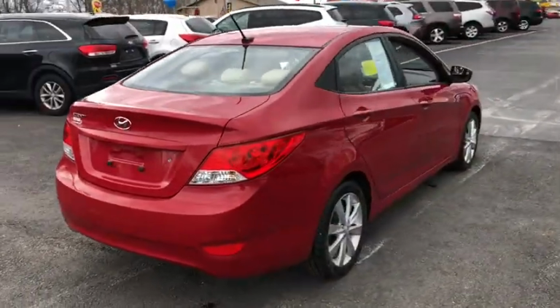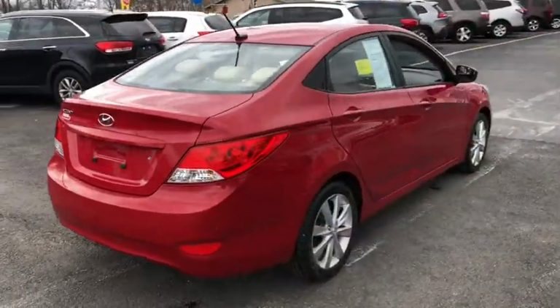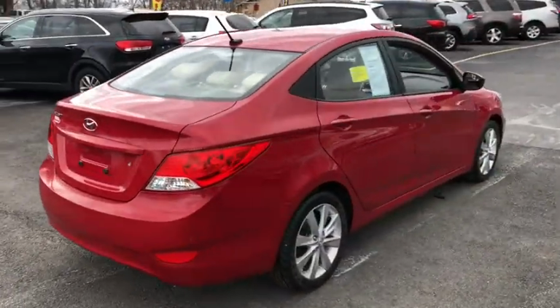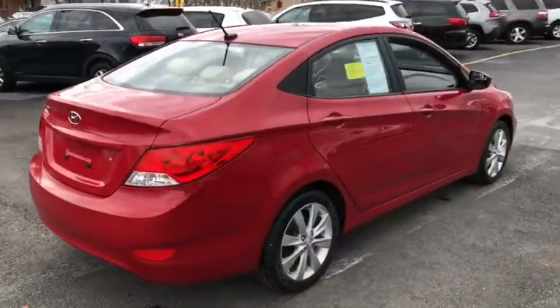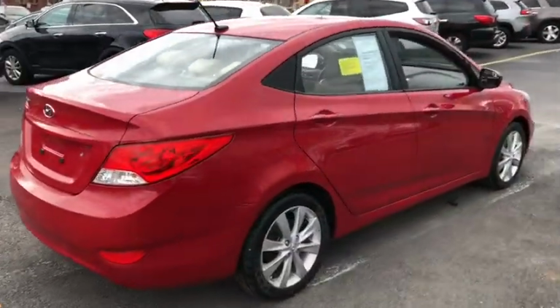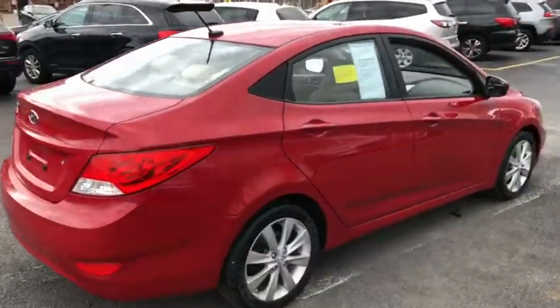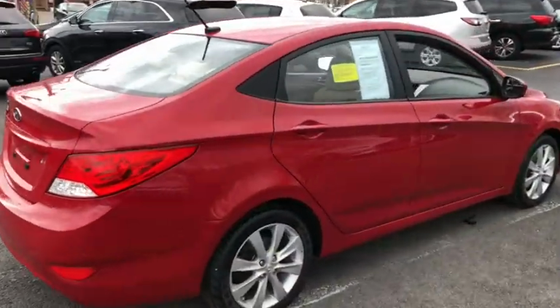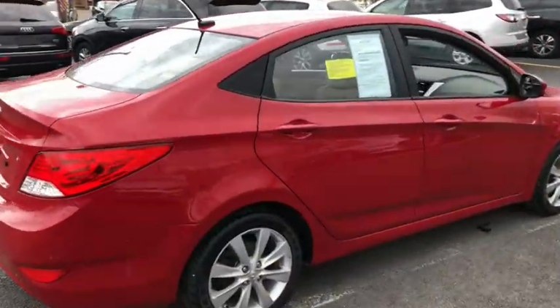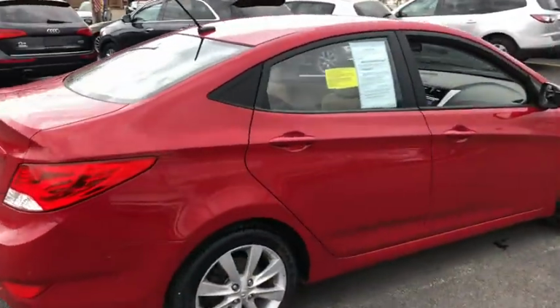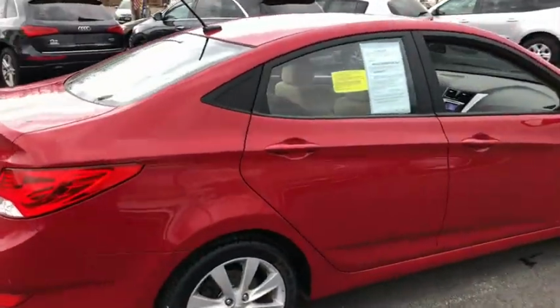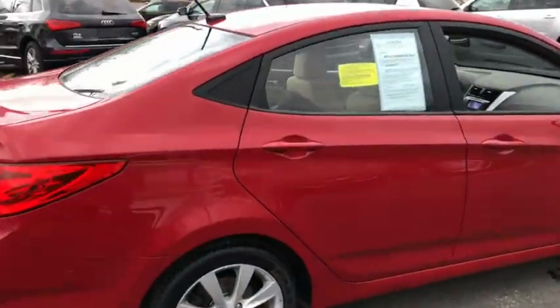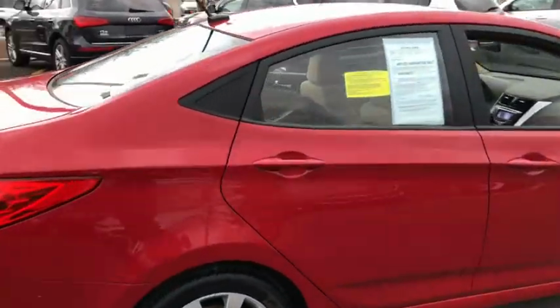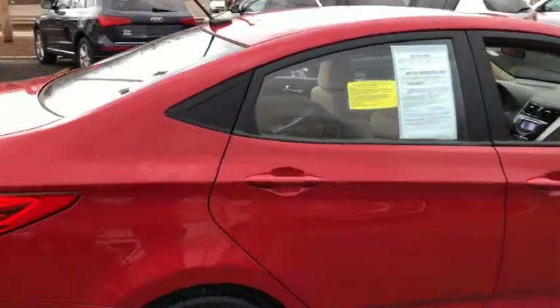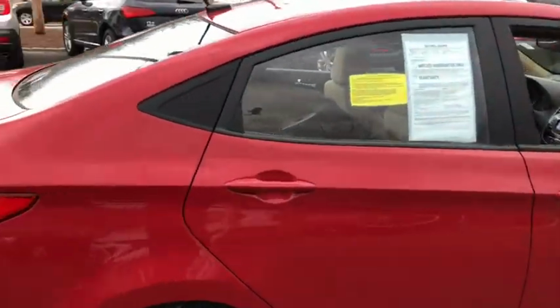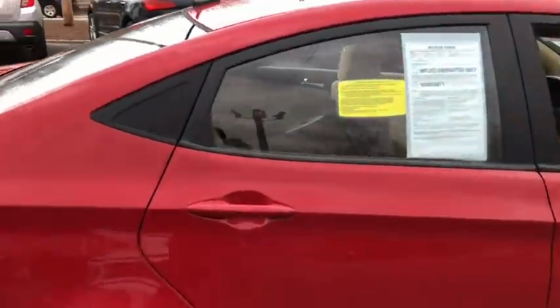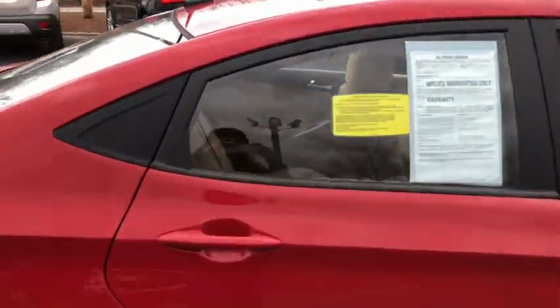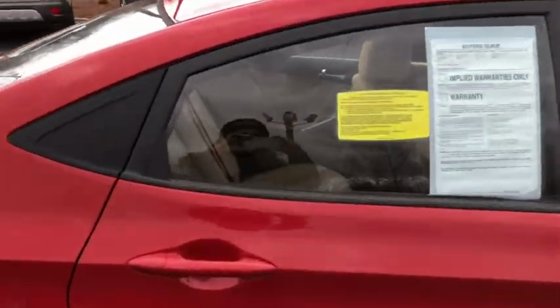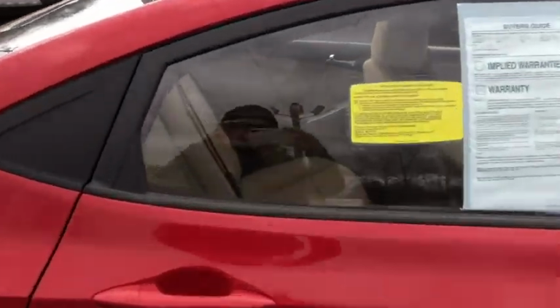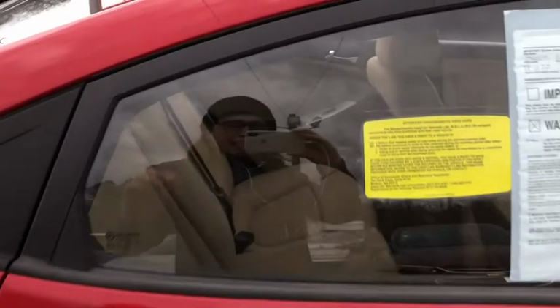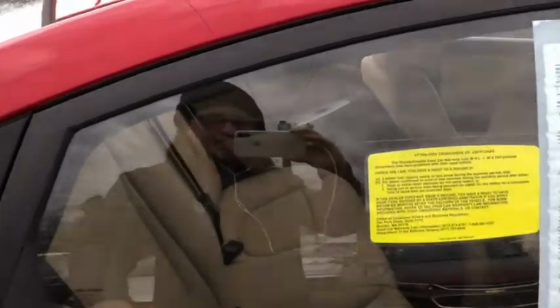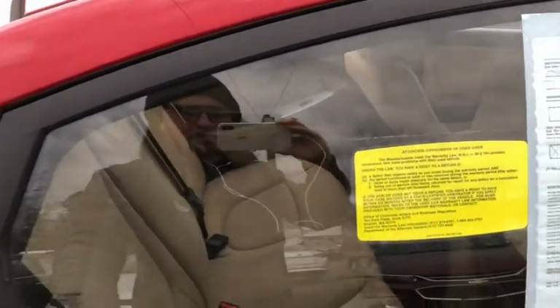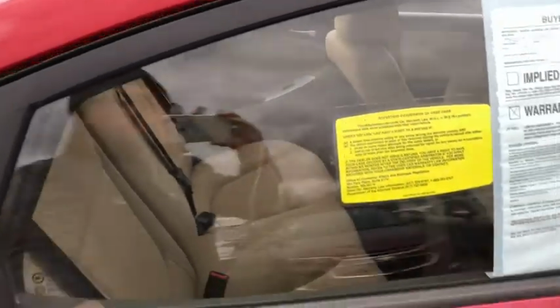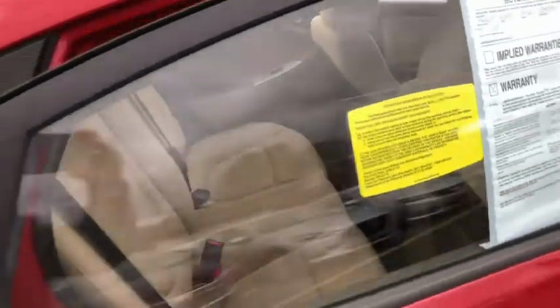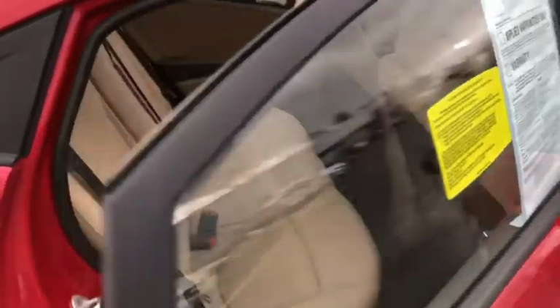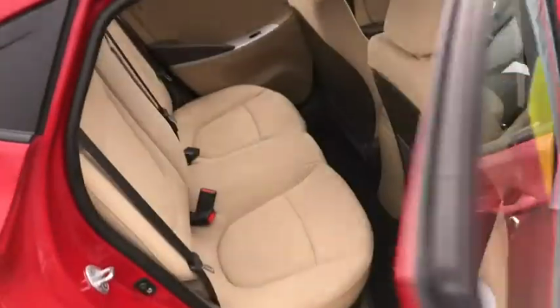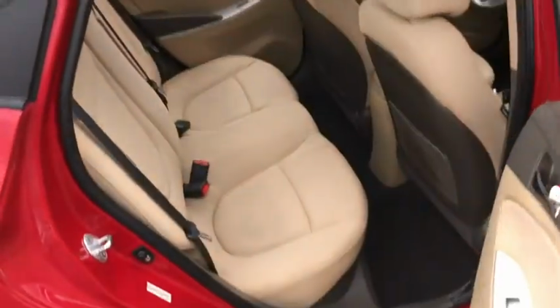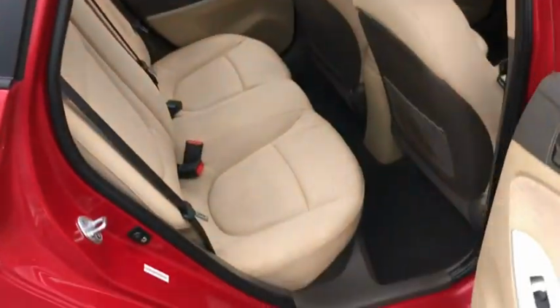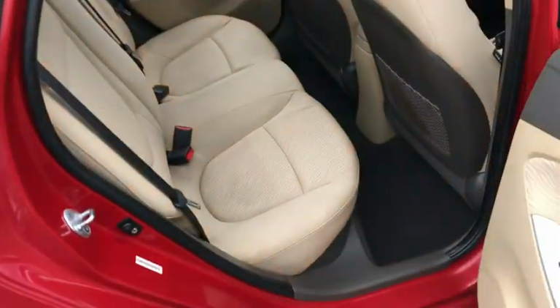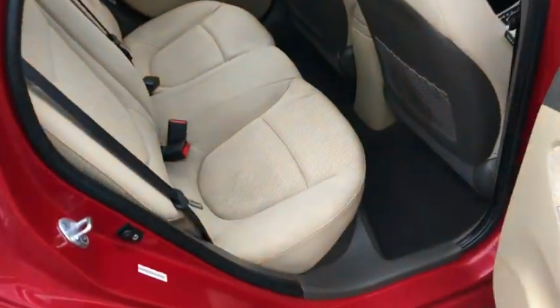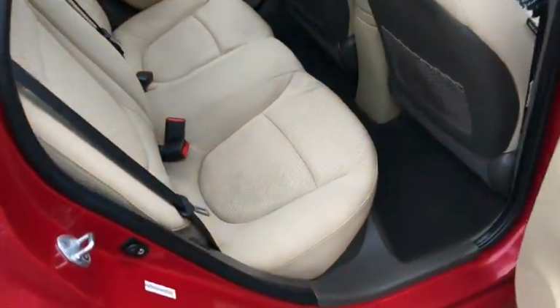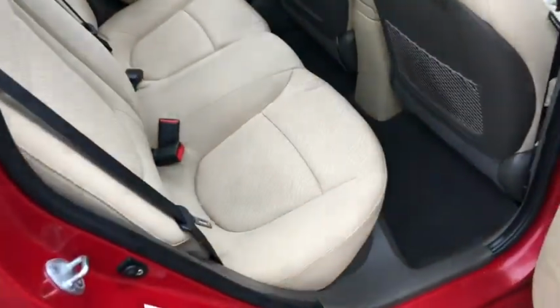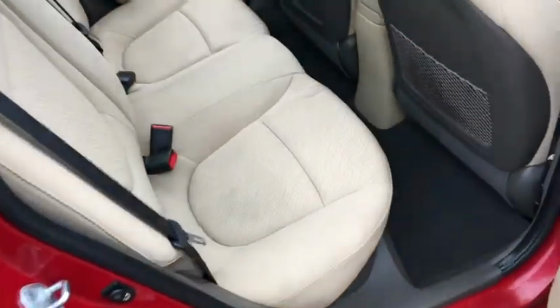This vehicle qualifies for the Carfax buy-back guarantee. Come take a test drive today.